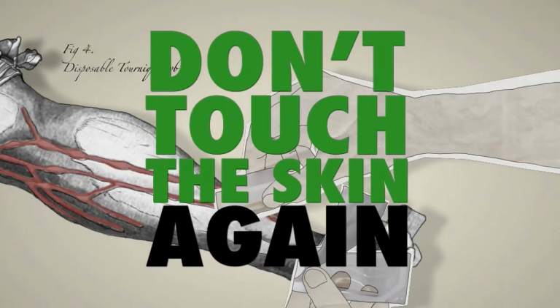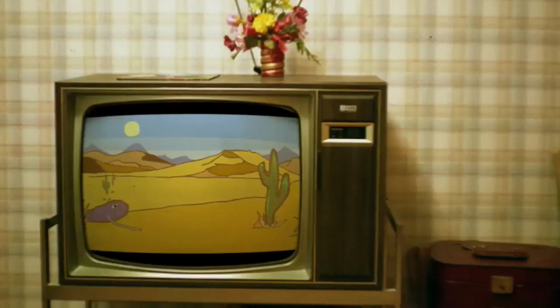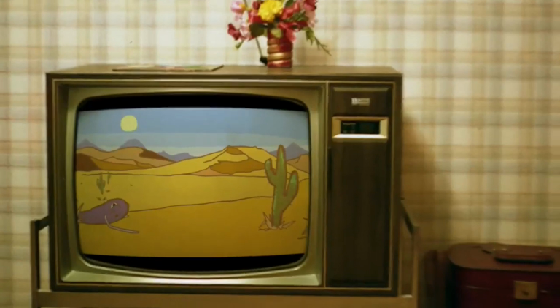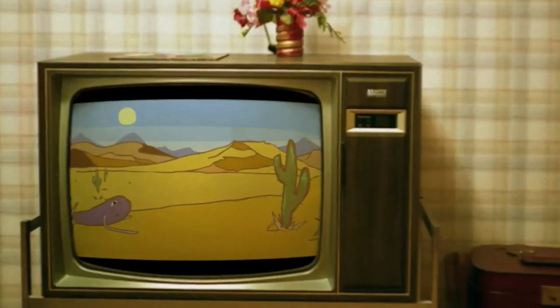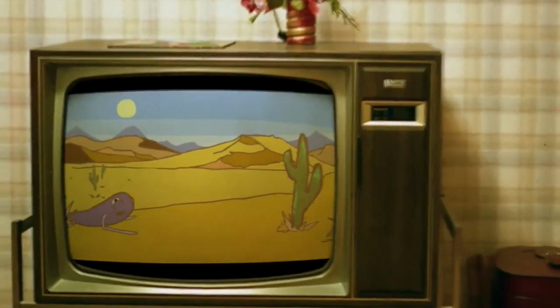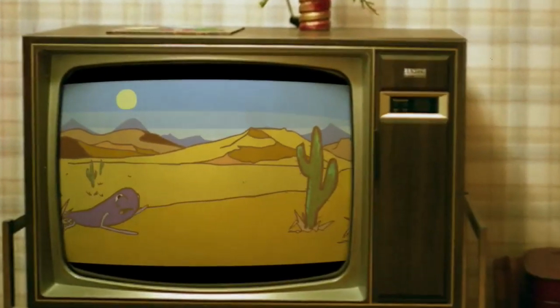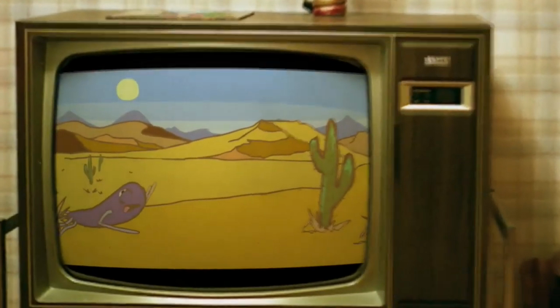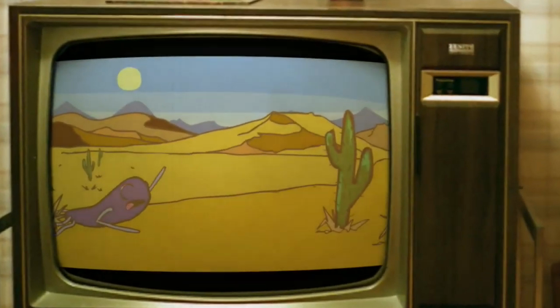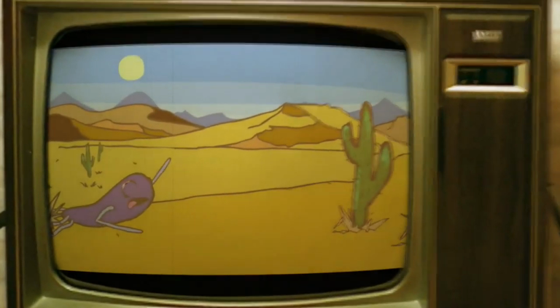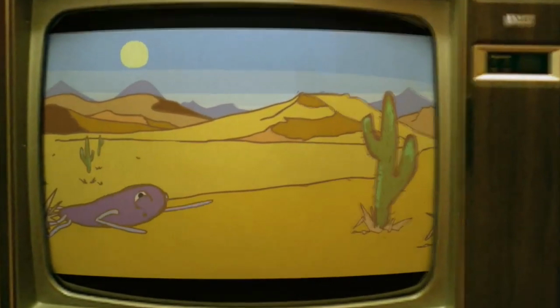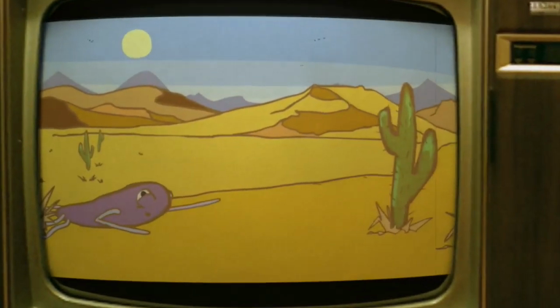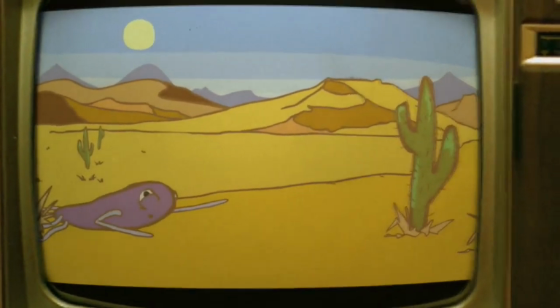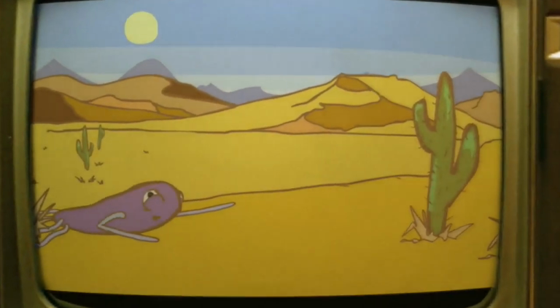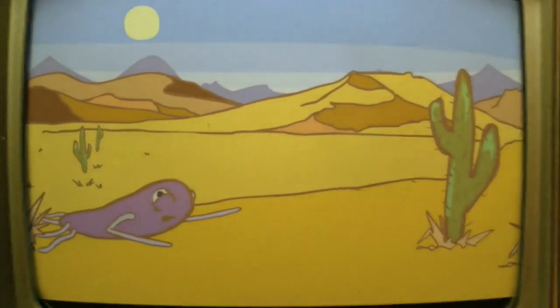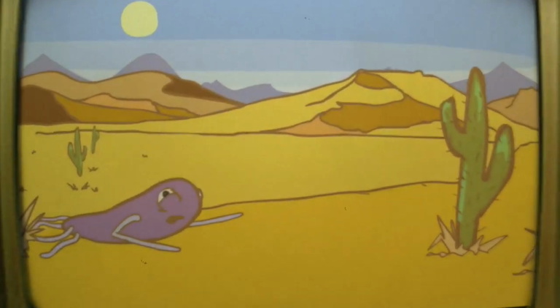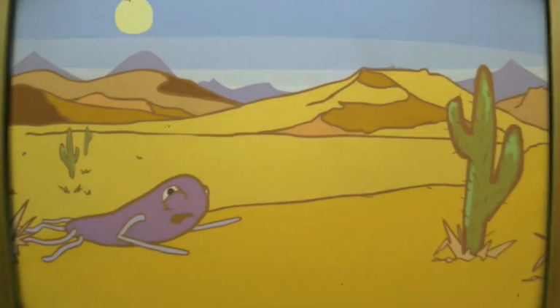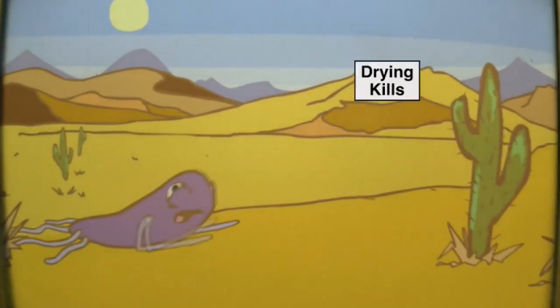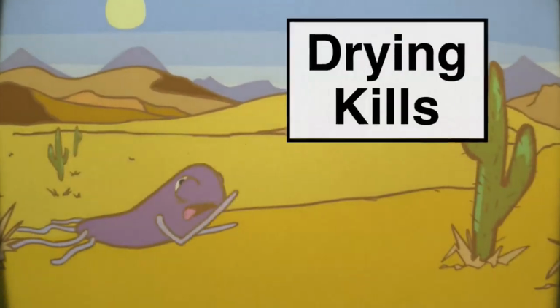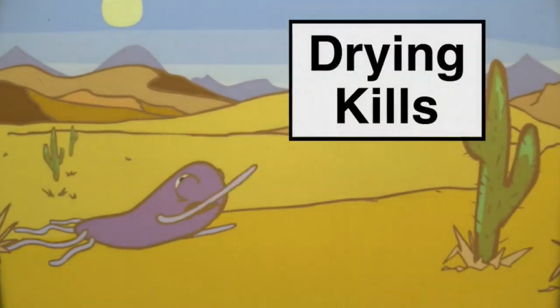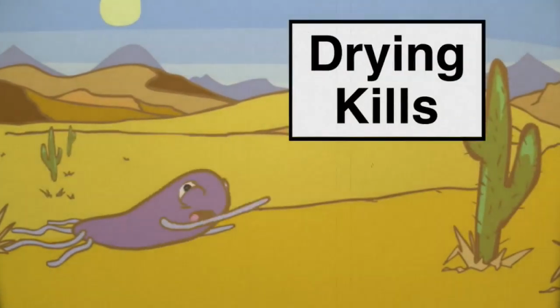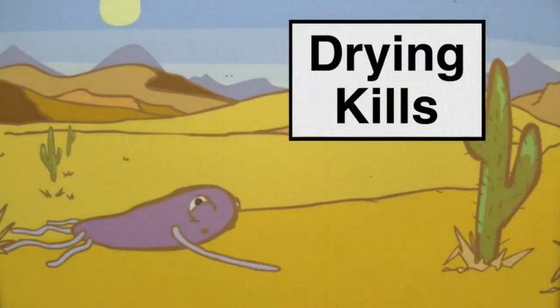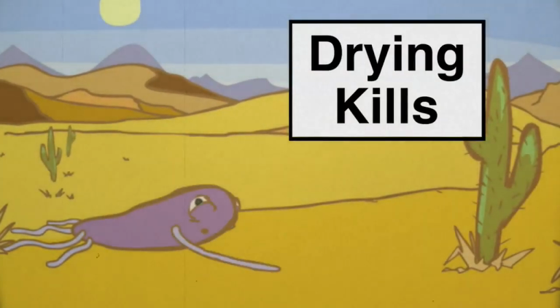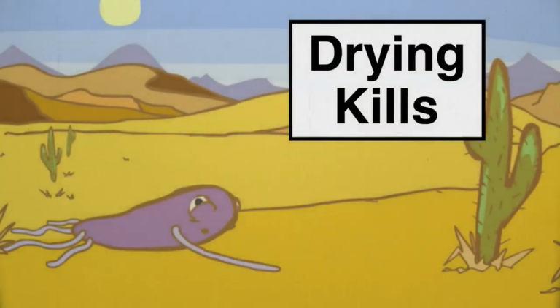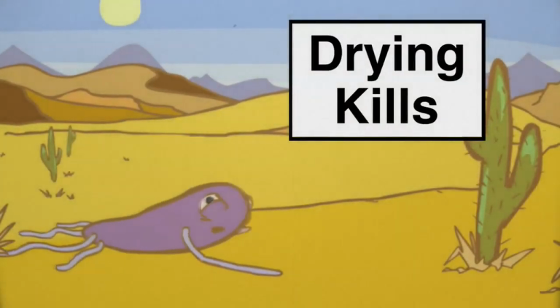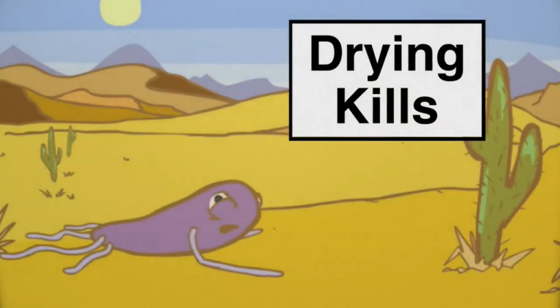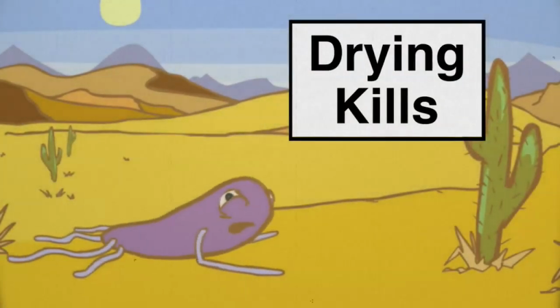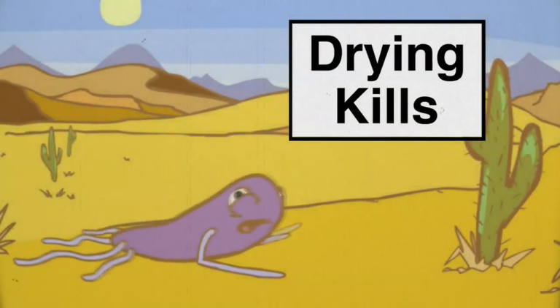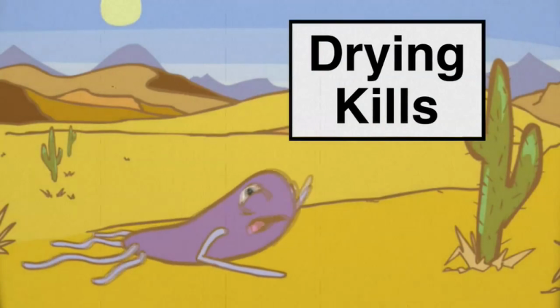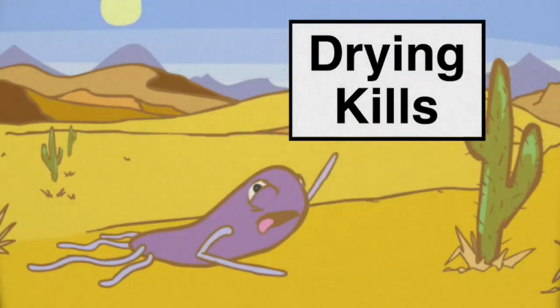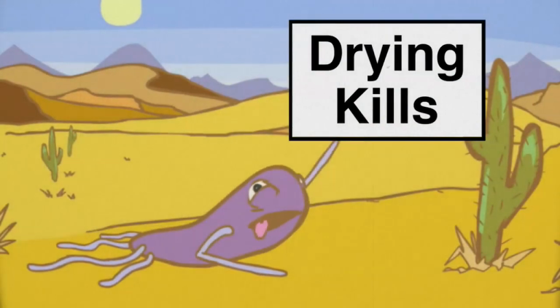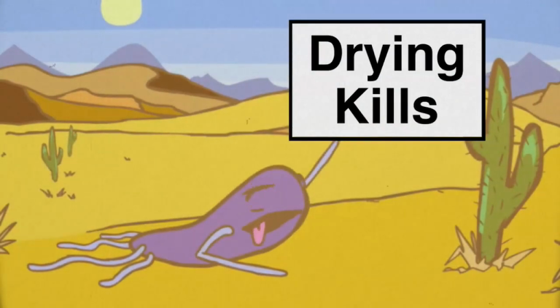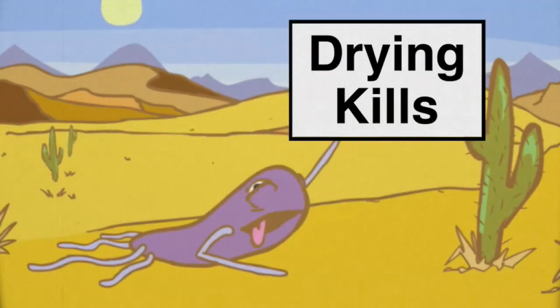The most important part is making sure the site dries thoroughly, as this is what actually kills the bugs.